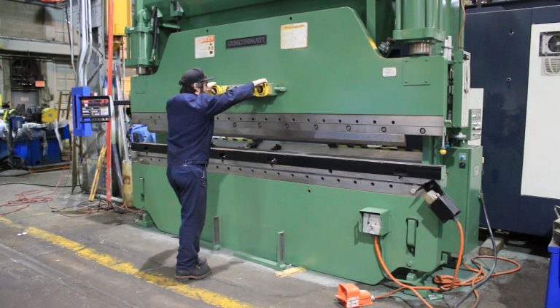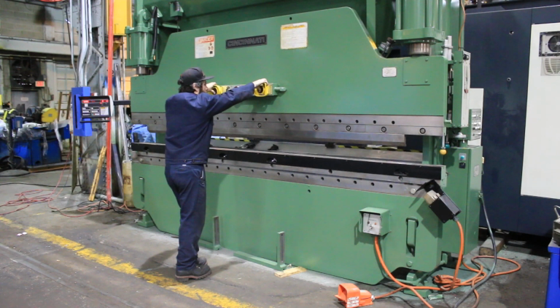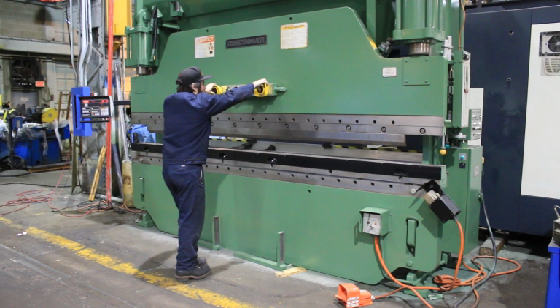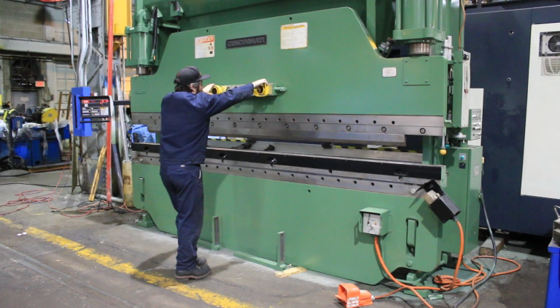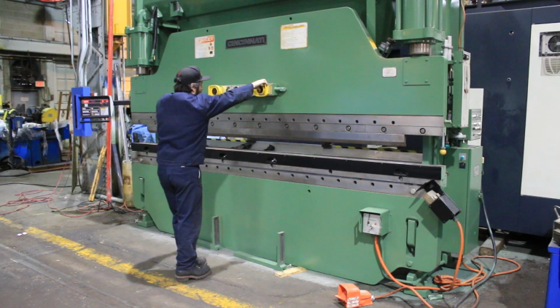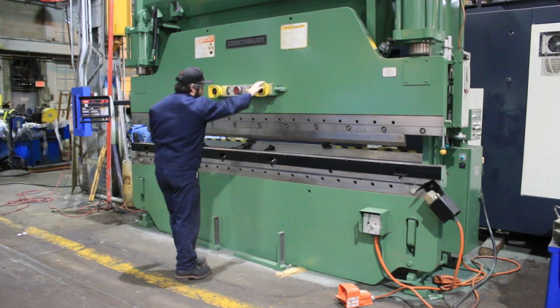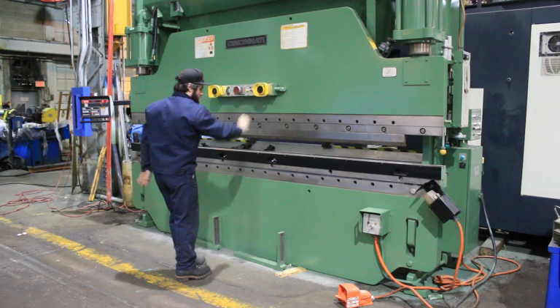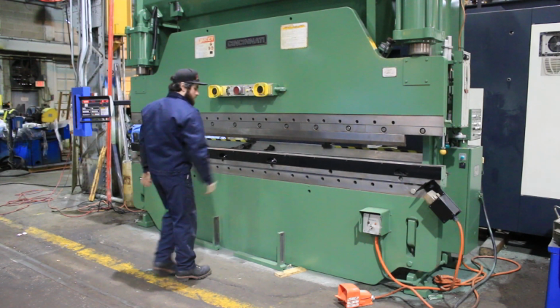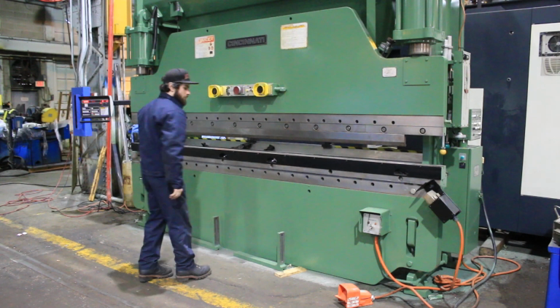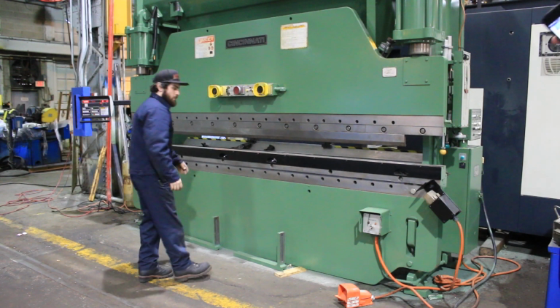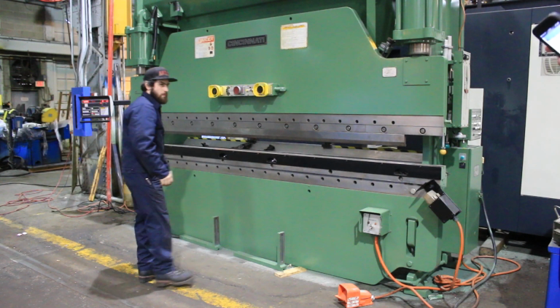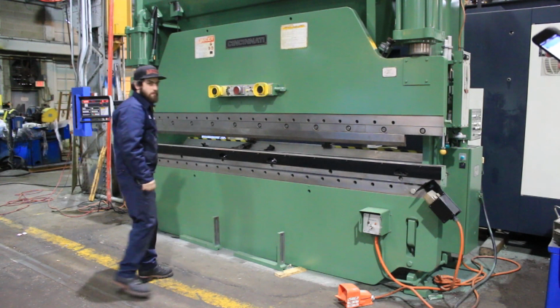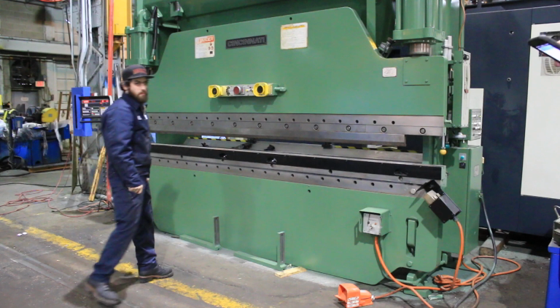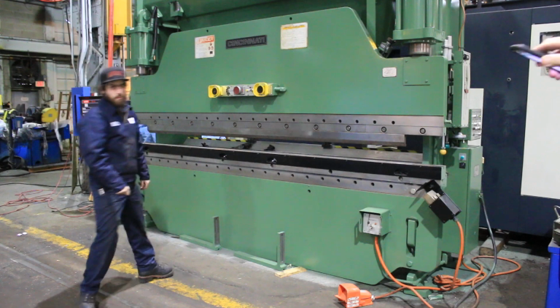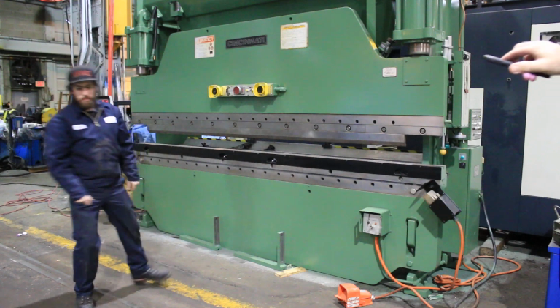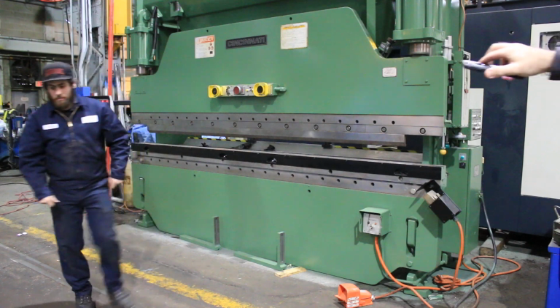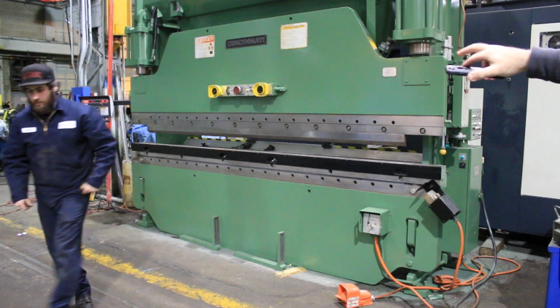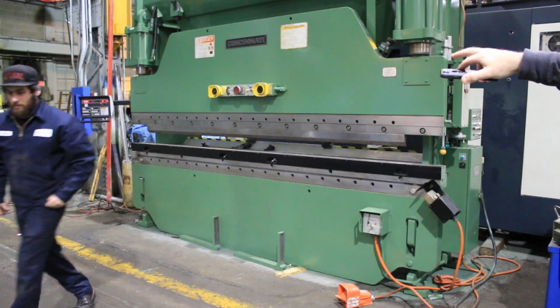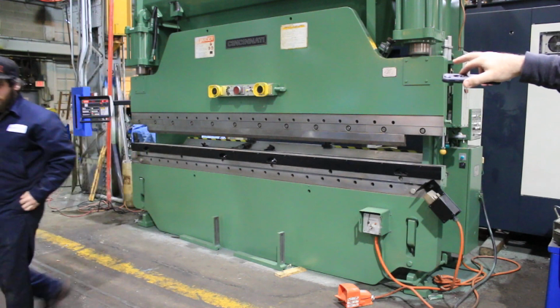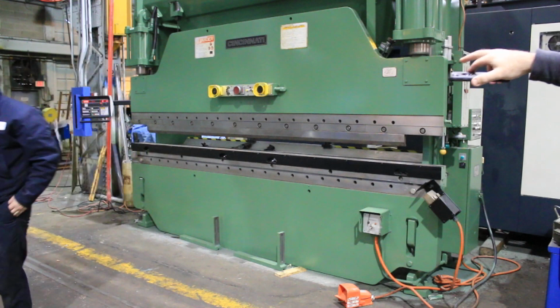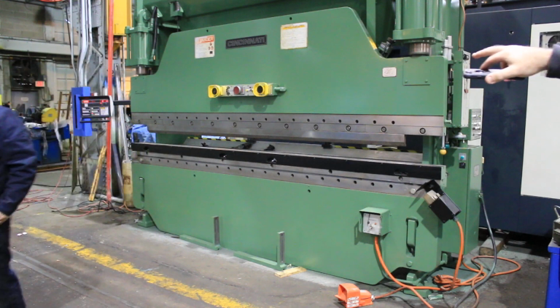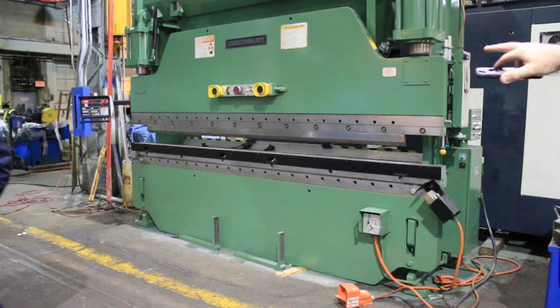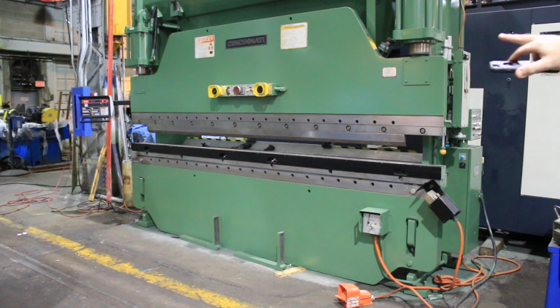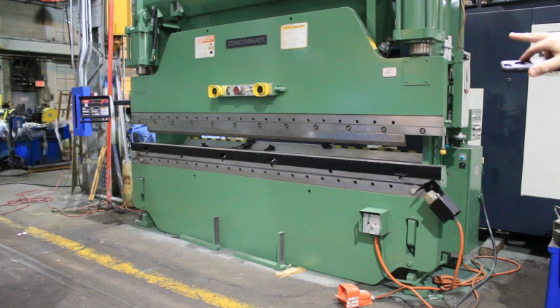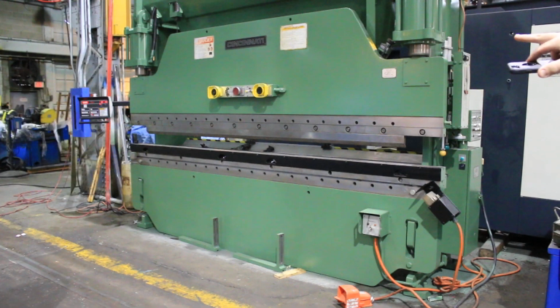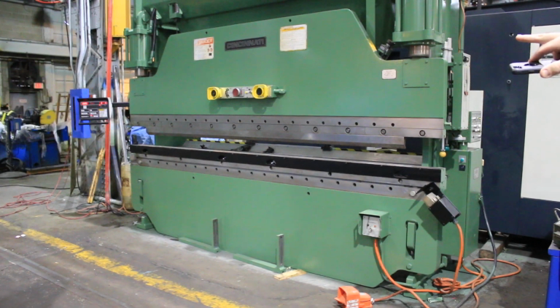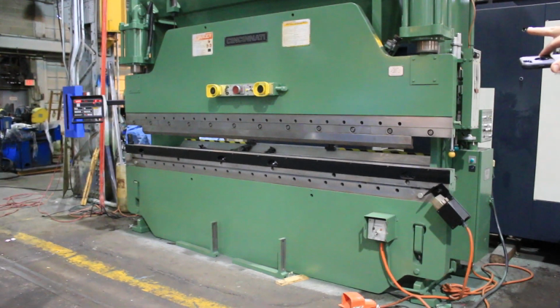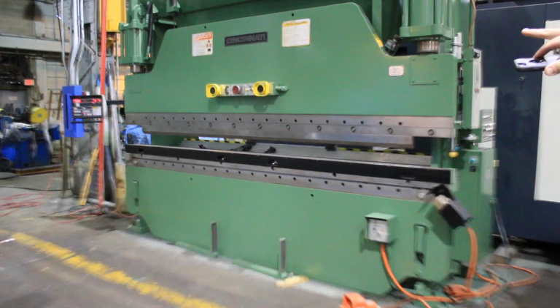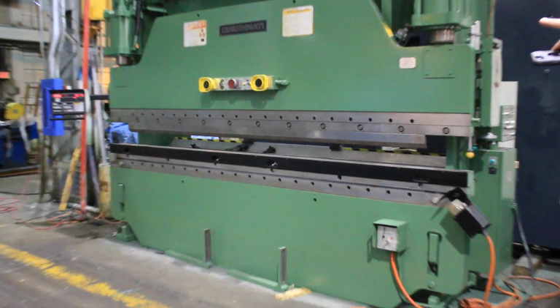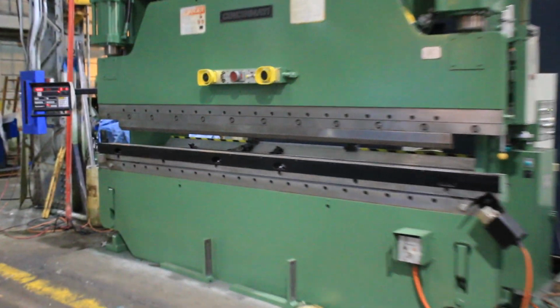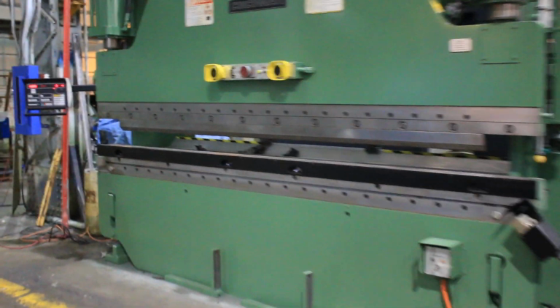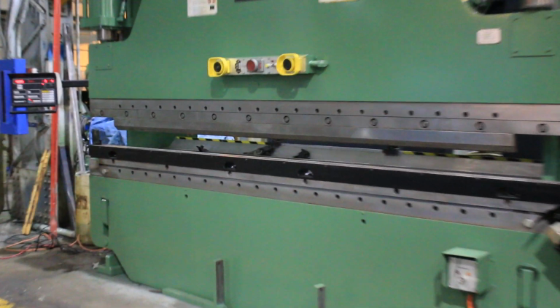It has a Herco Auto Bend 6 backgauge, so let's take a look at the backgauge for a second.